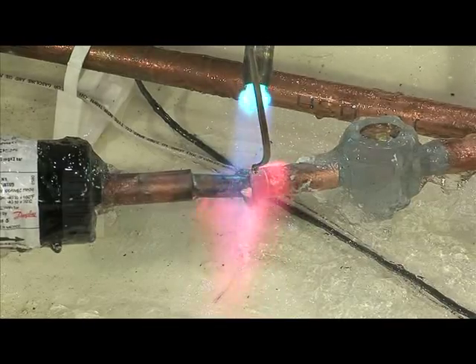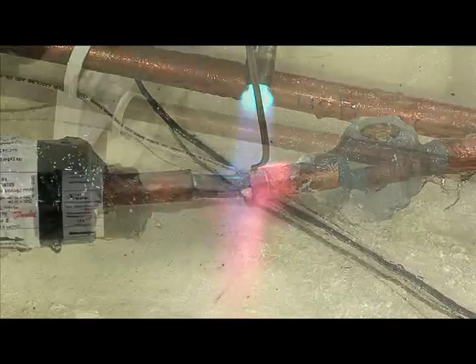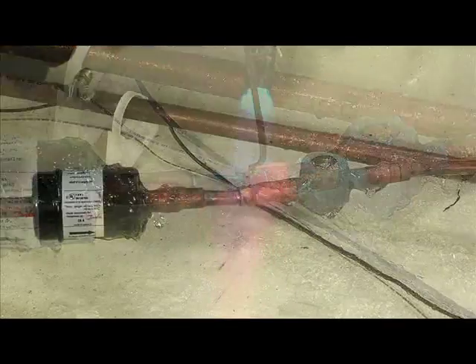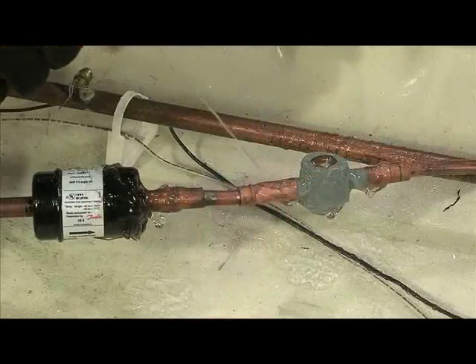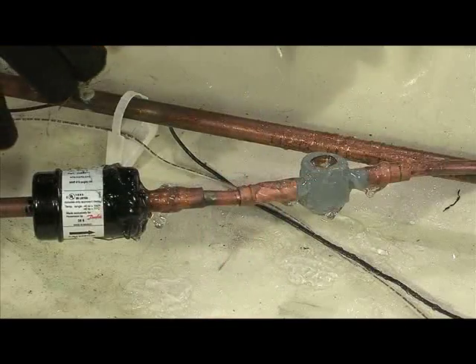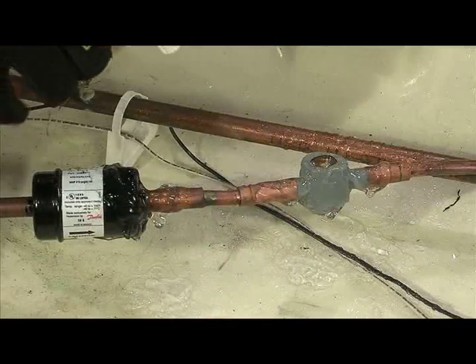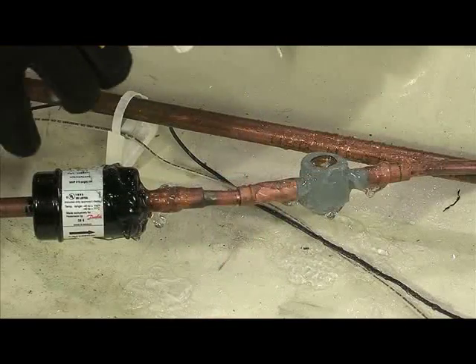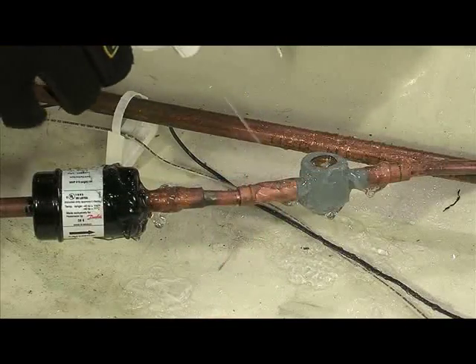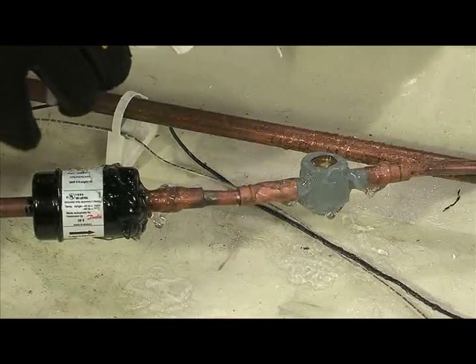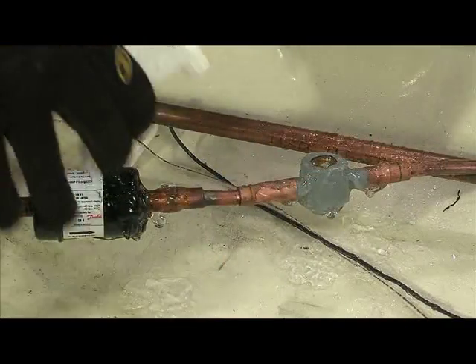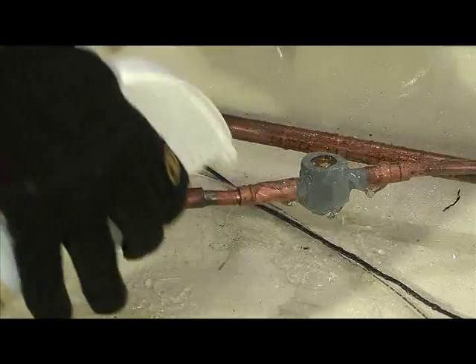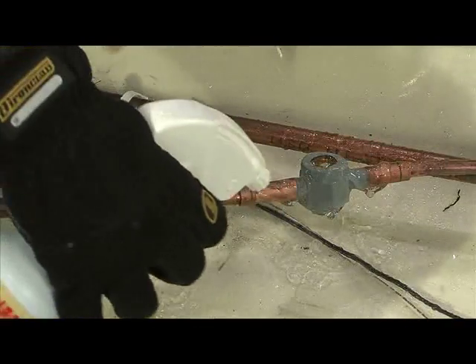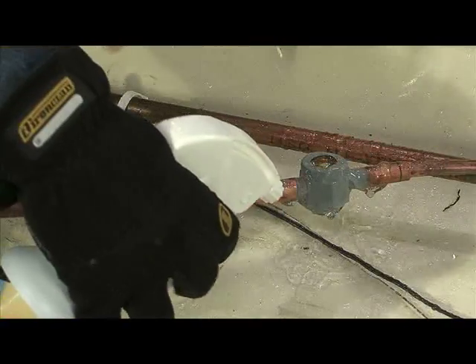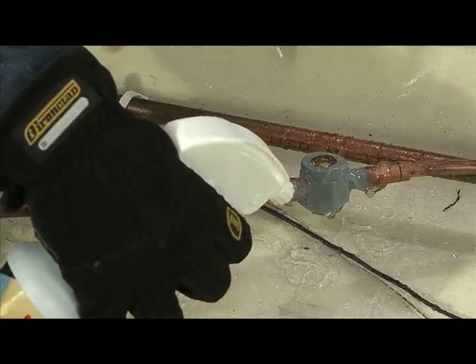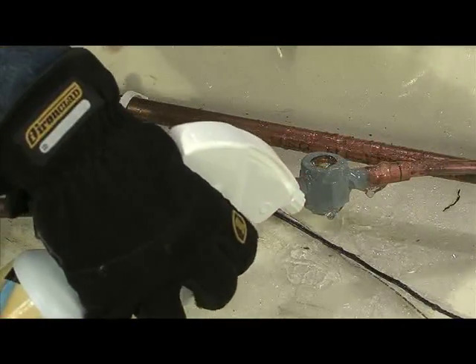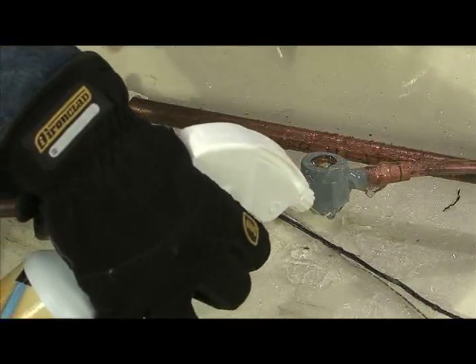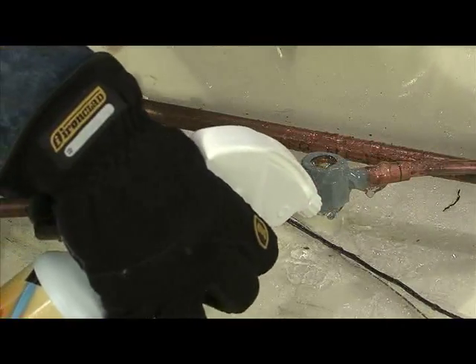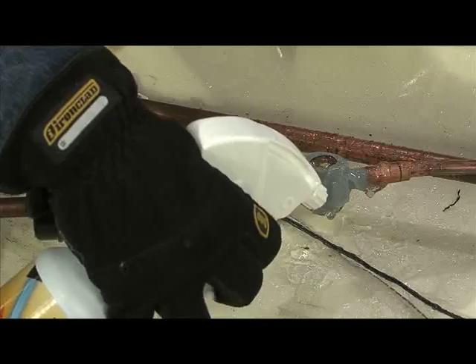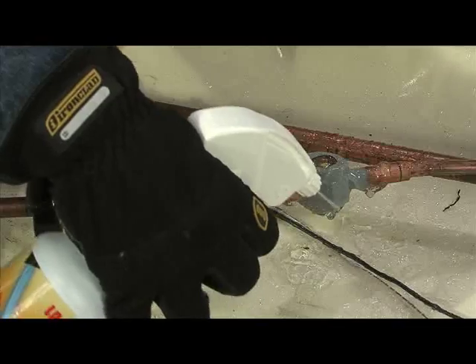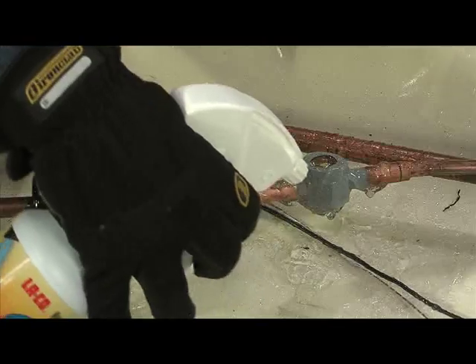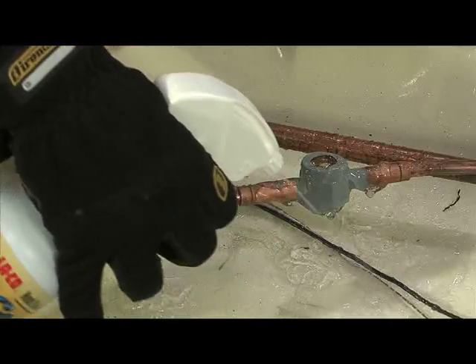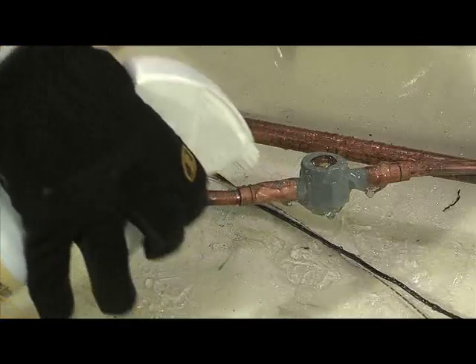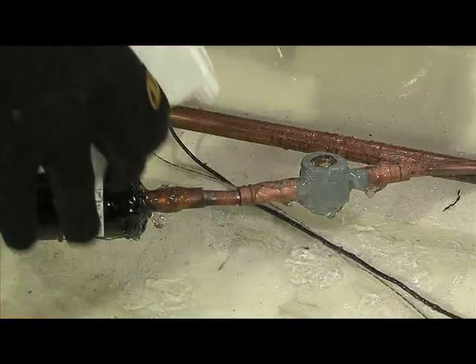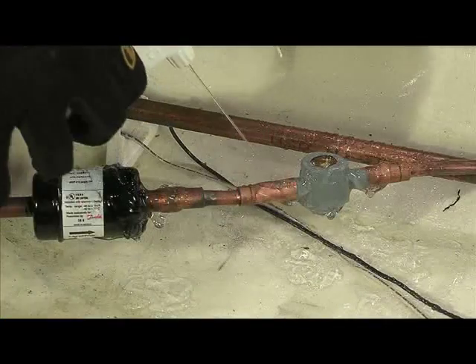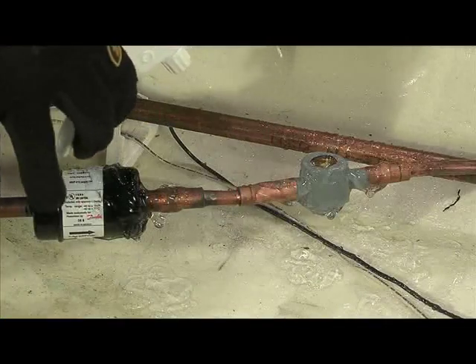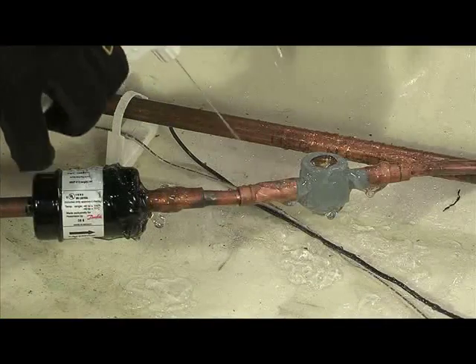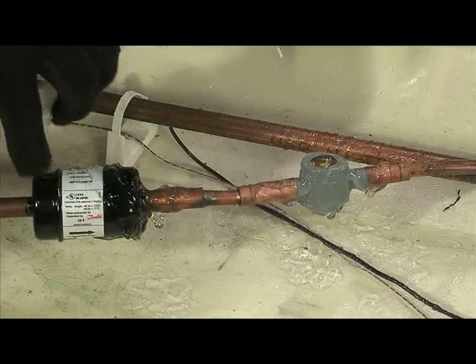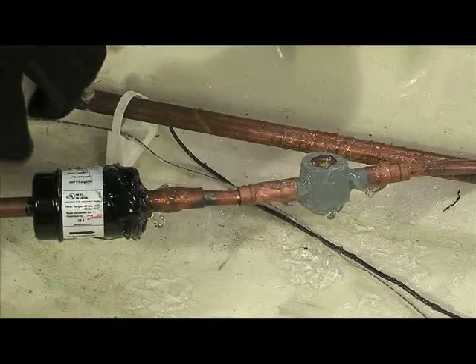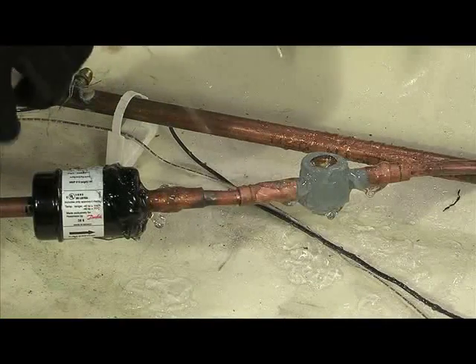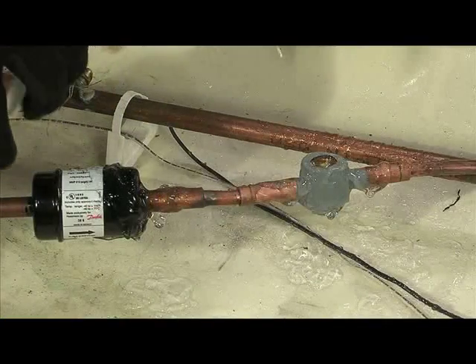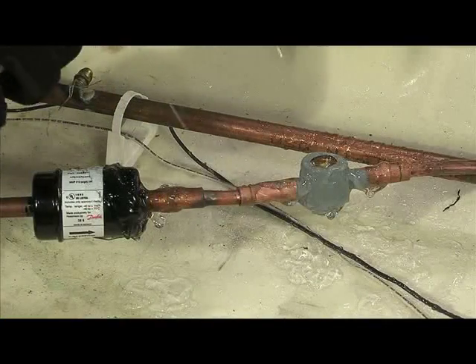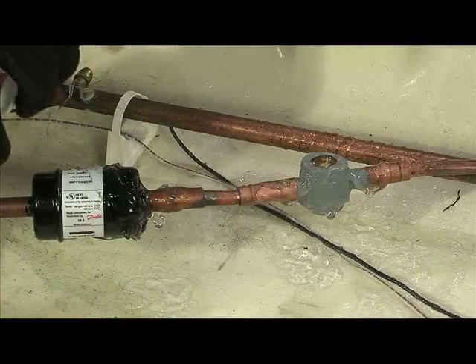When working near wiring, make sure to keep enough Cool Gel on the wires to prevent any damage.